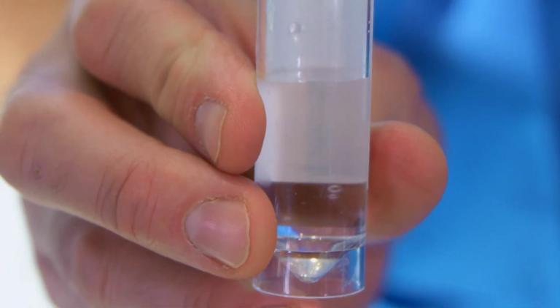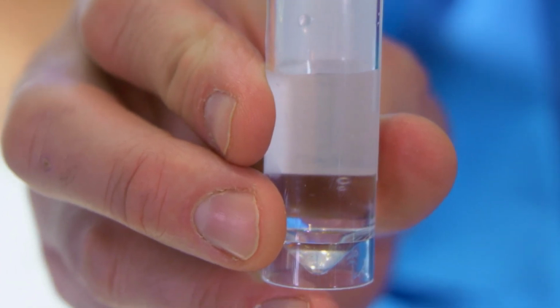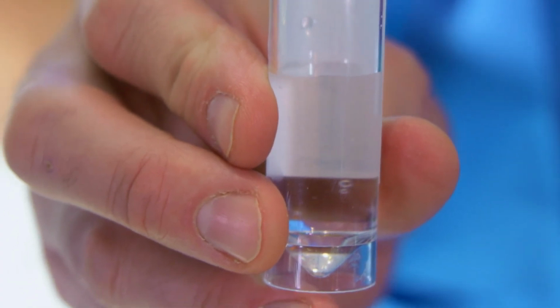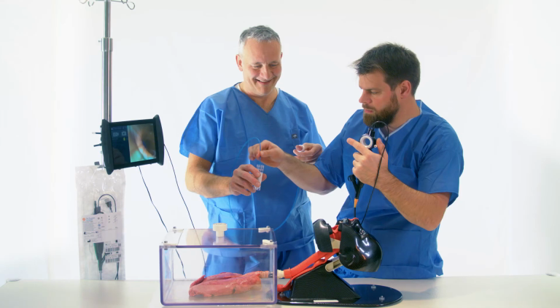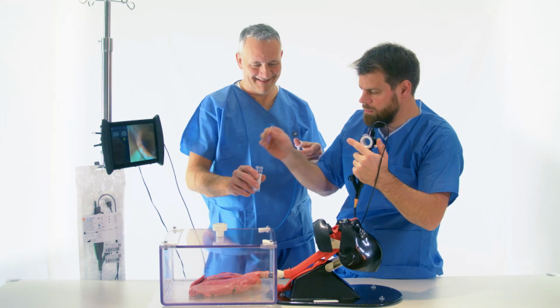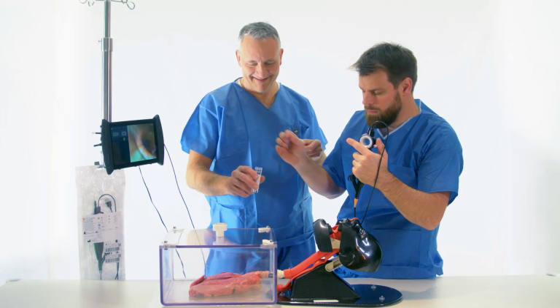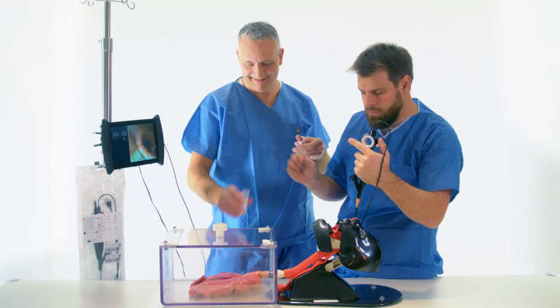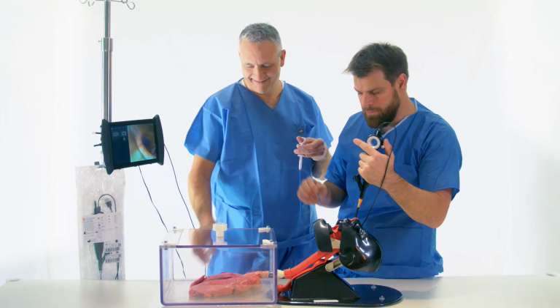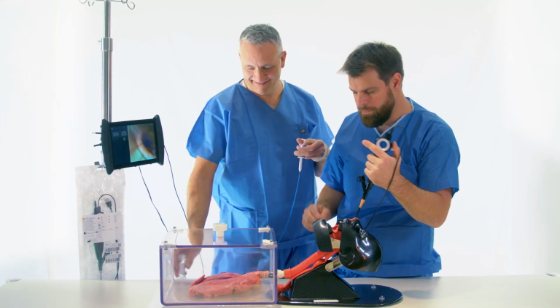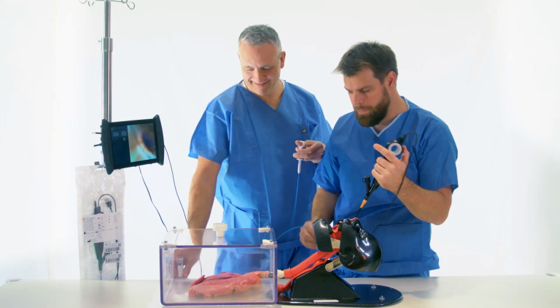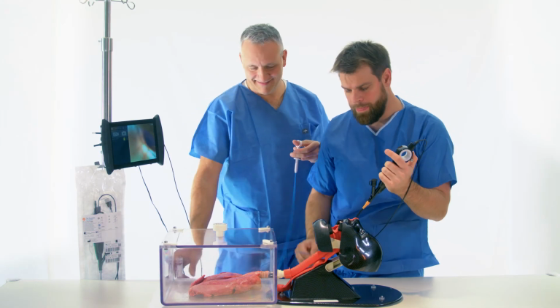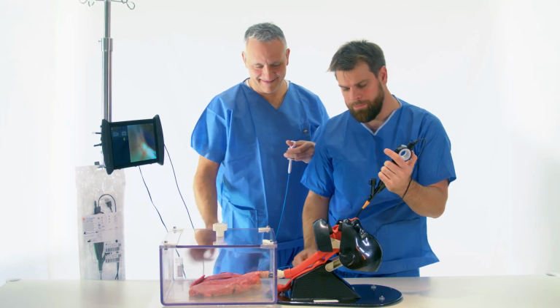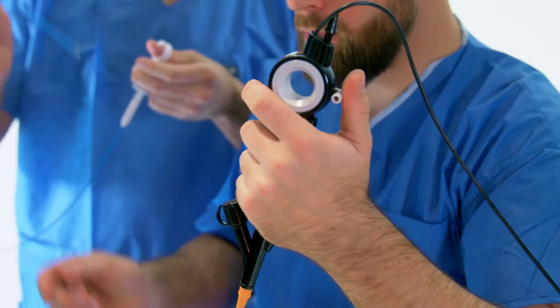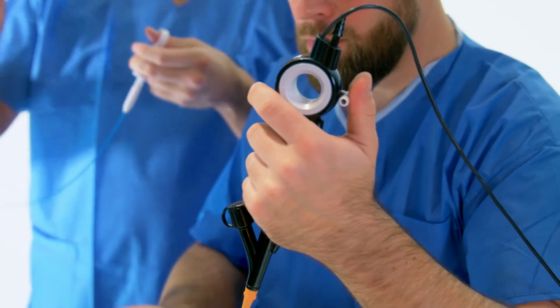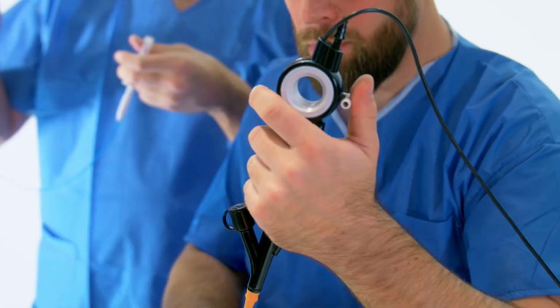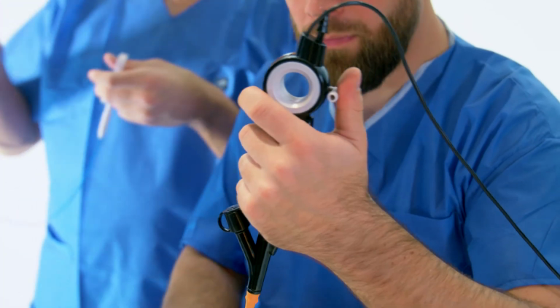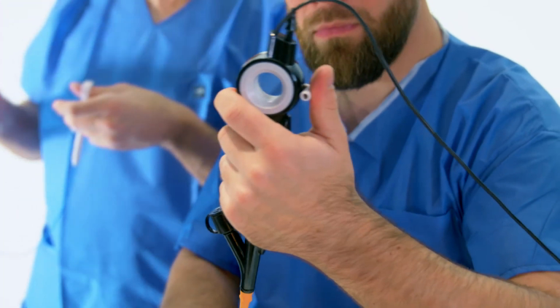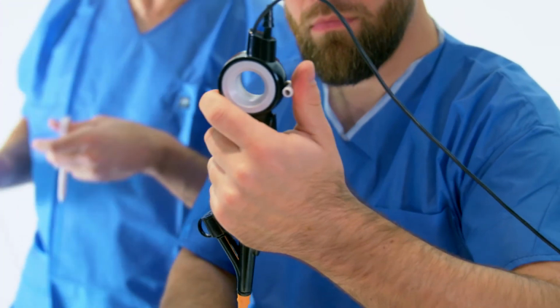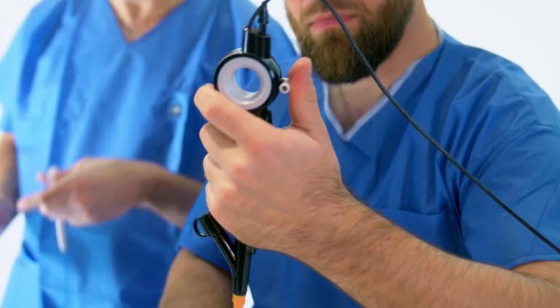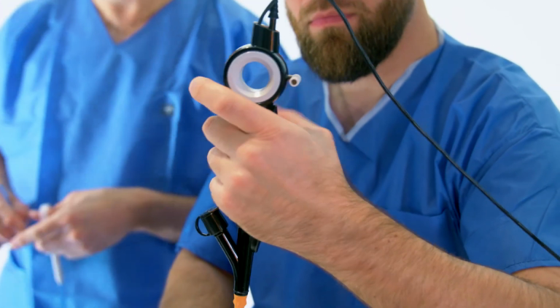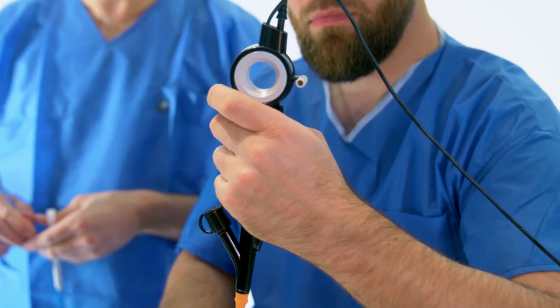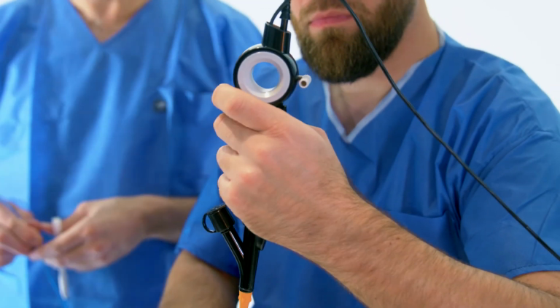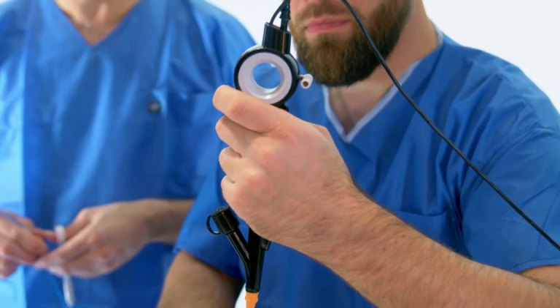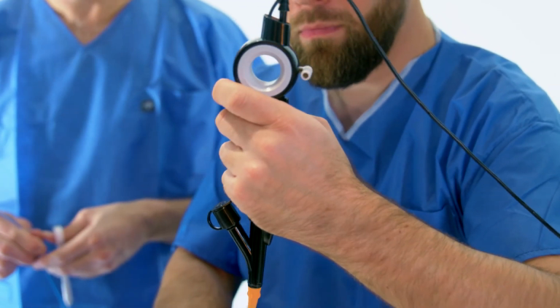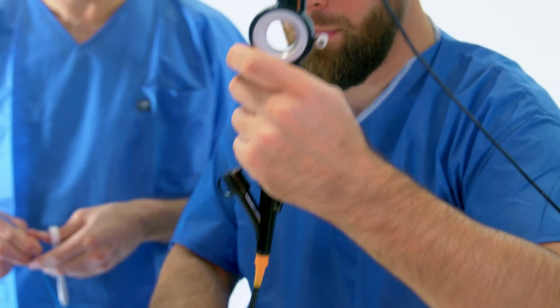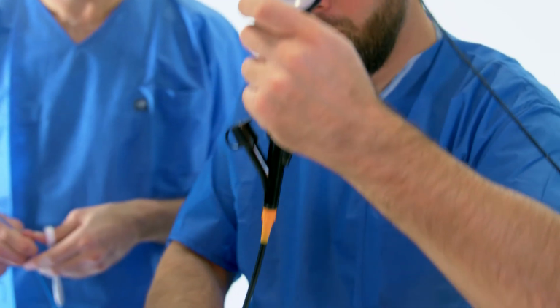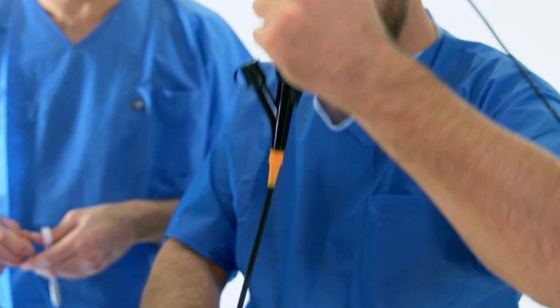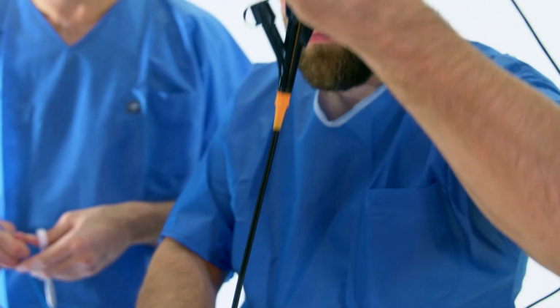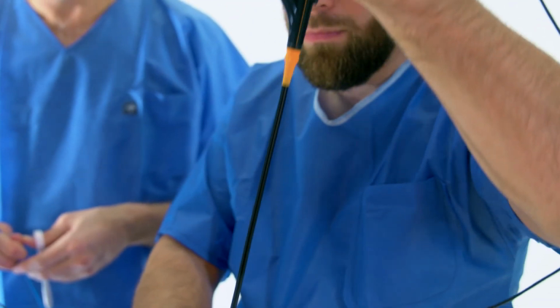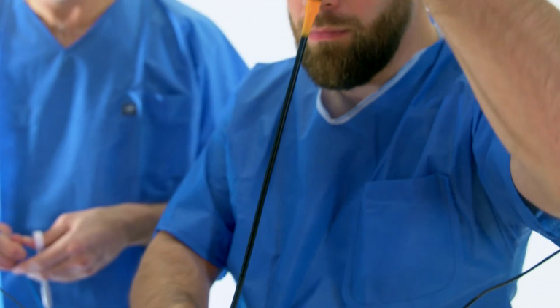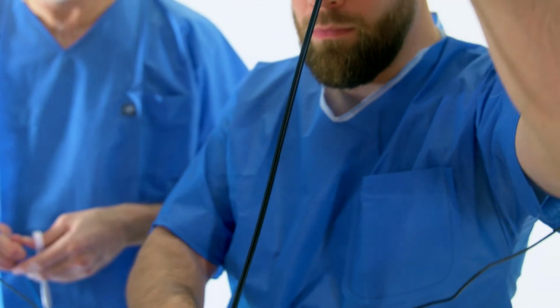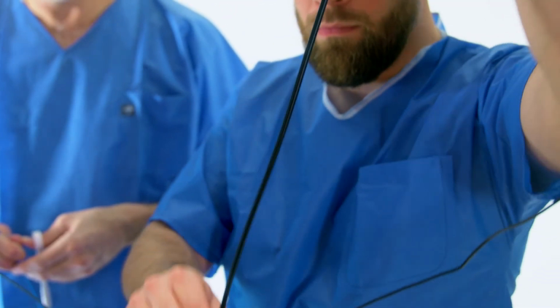After the procedure, the bronchoscope is removed while taking care to release the bending.